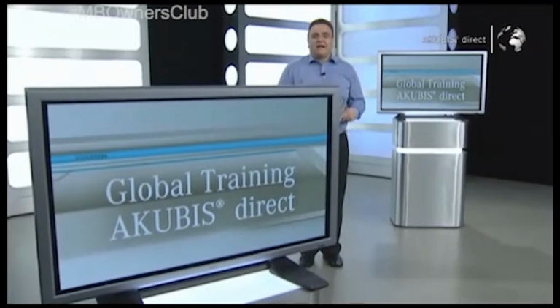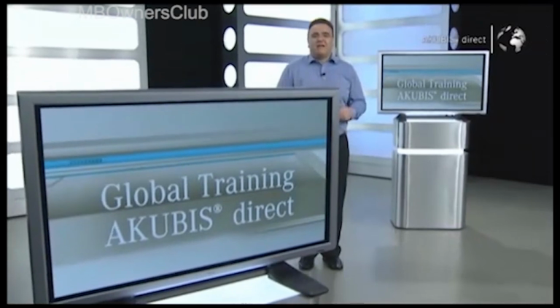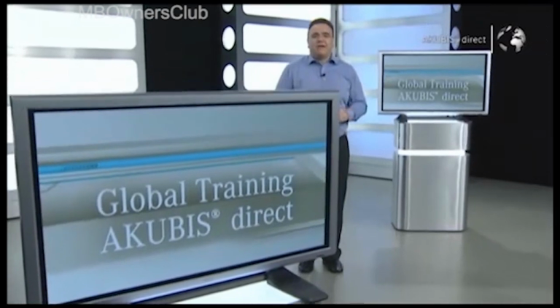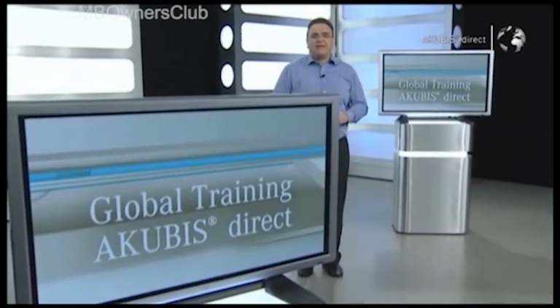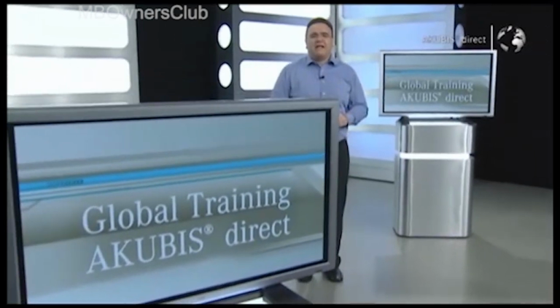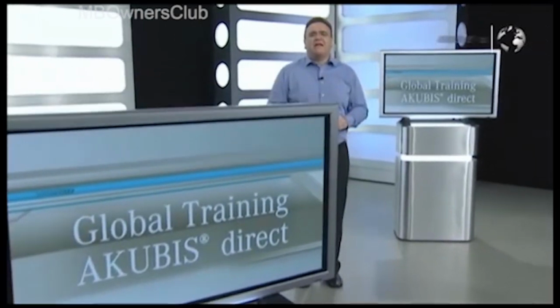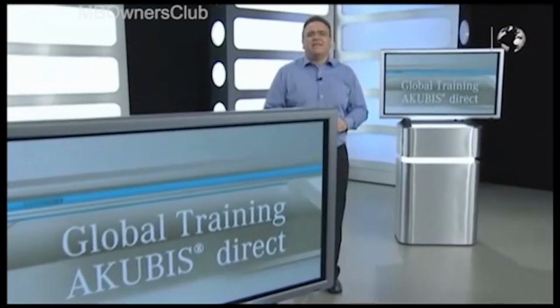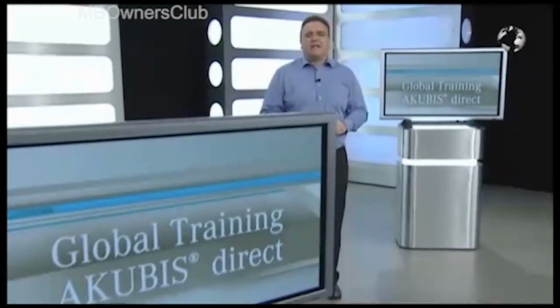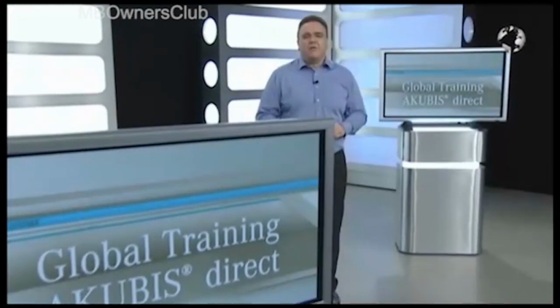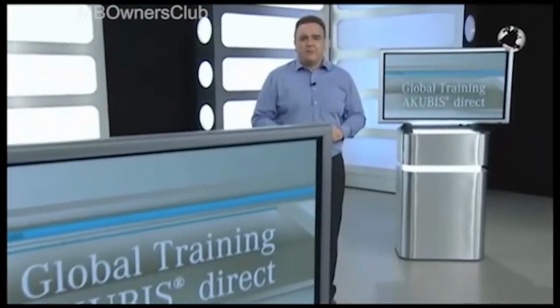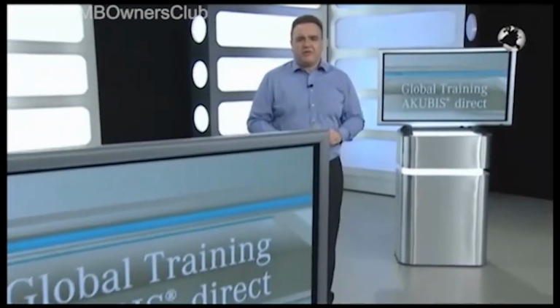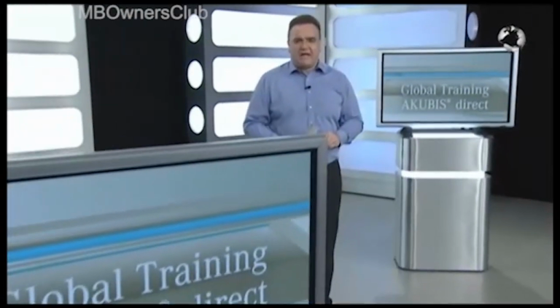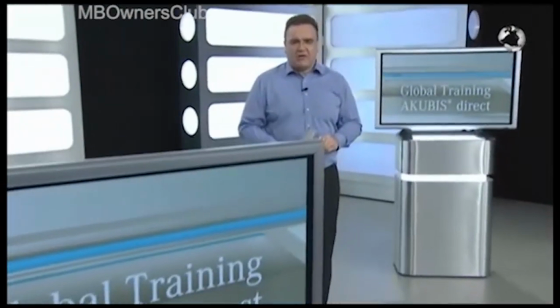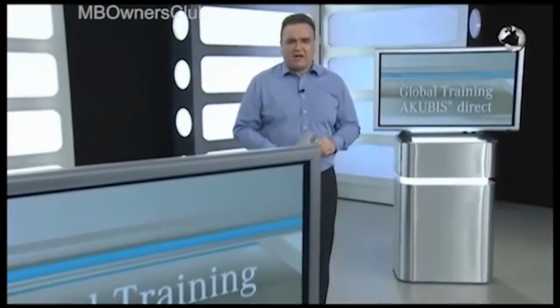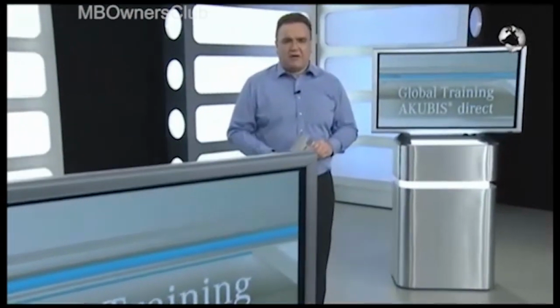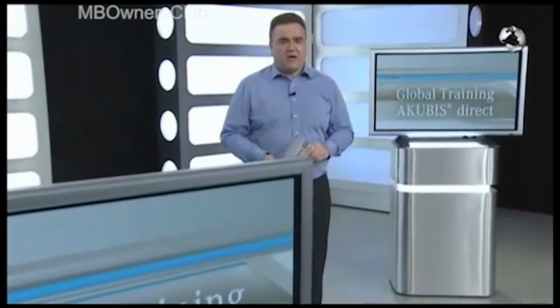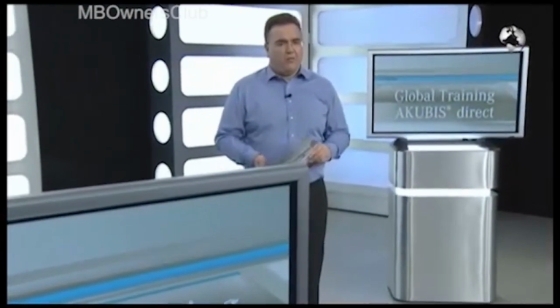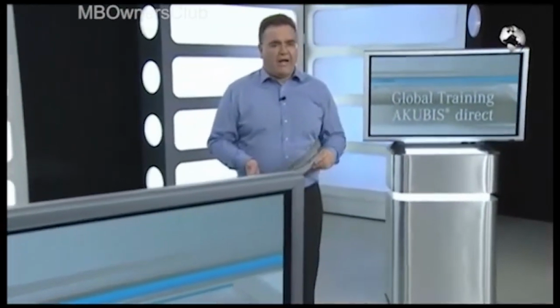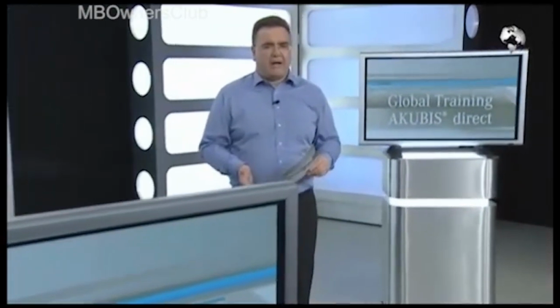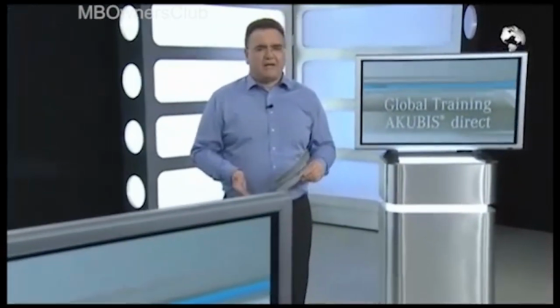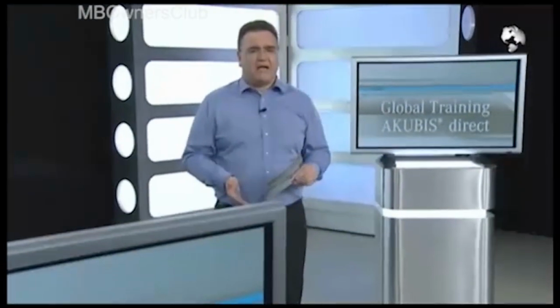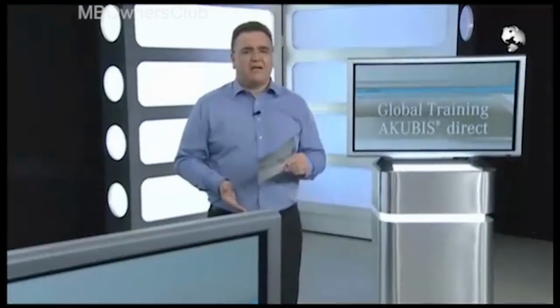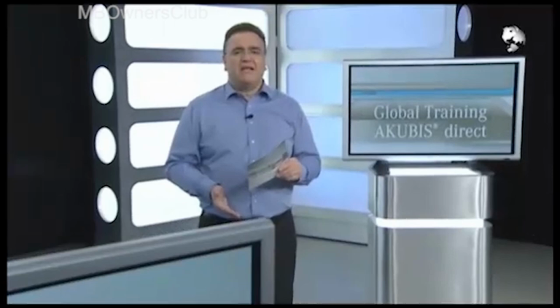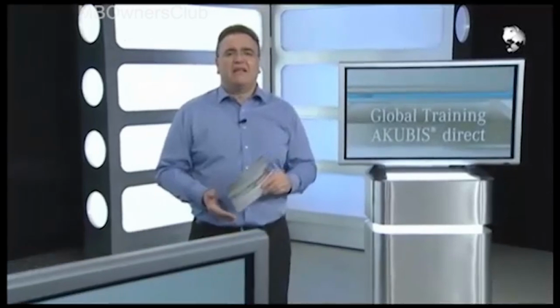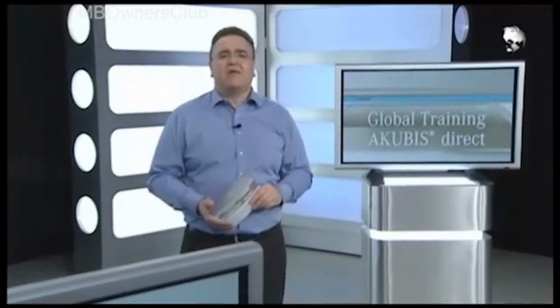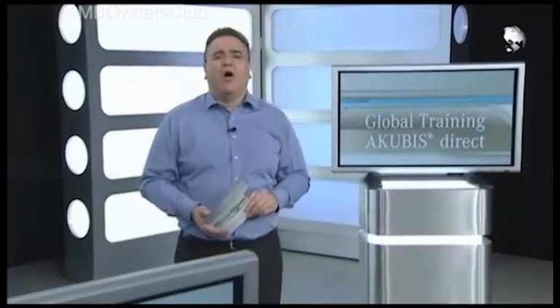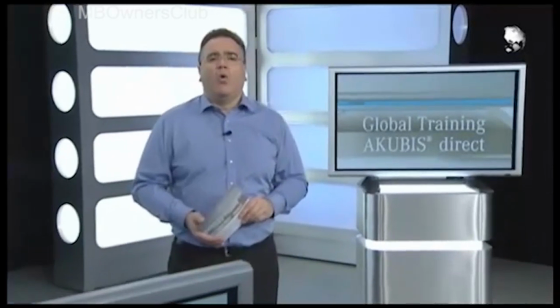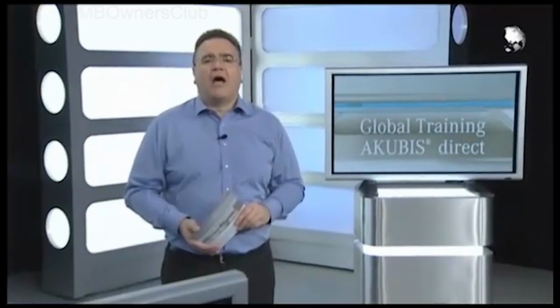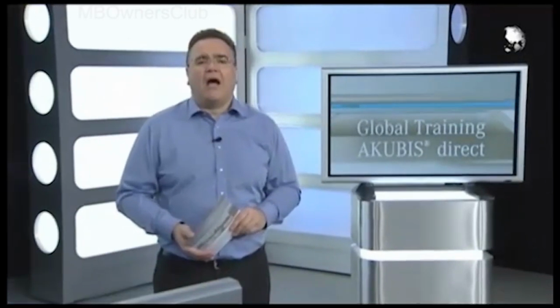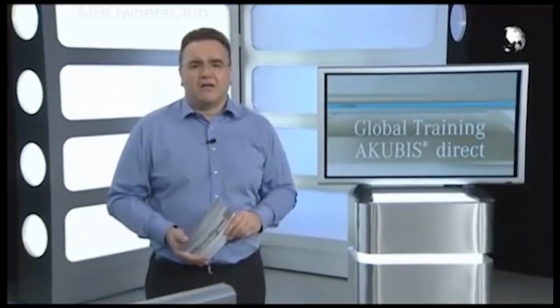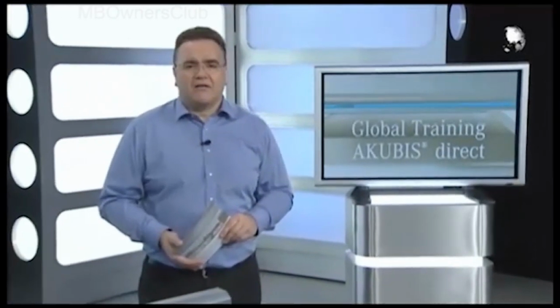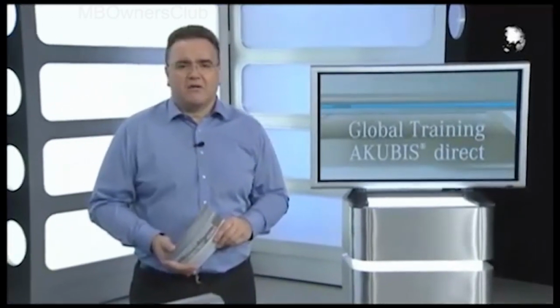The Akubis Direct Media Library is your film library for all of the films presented on this or one of the other shows.